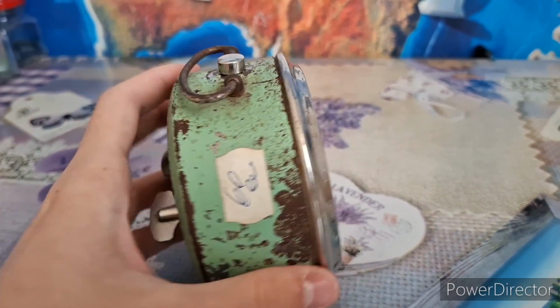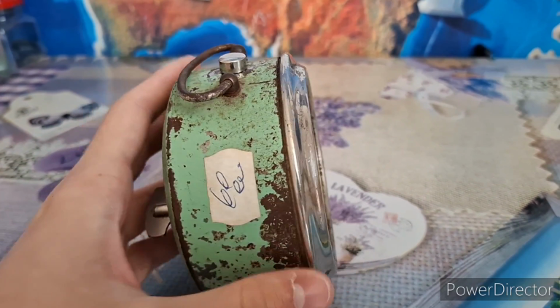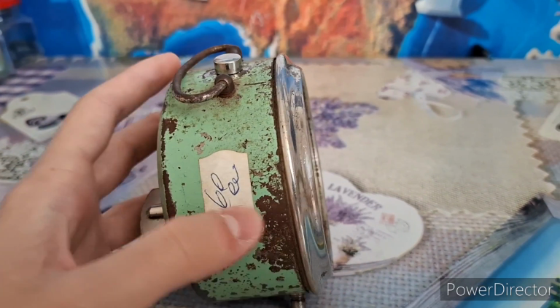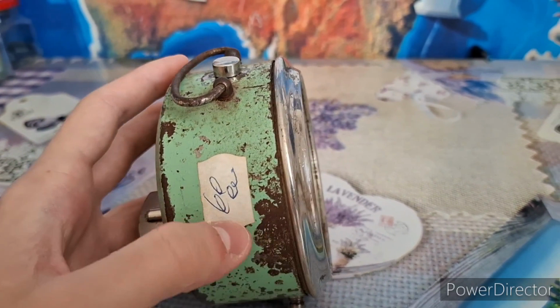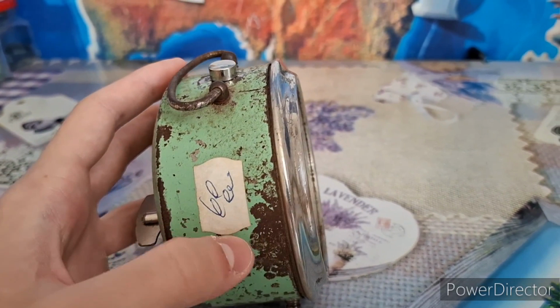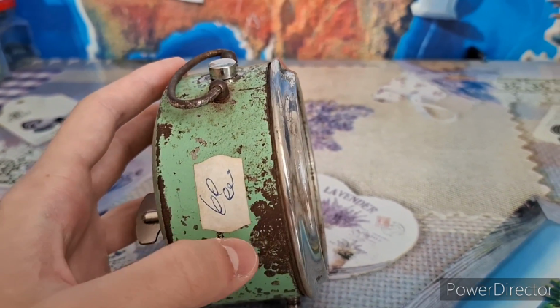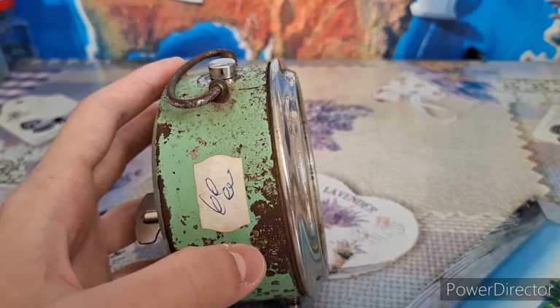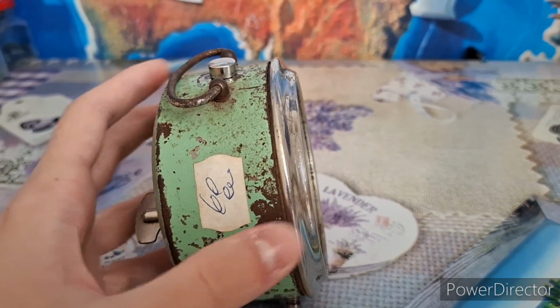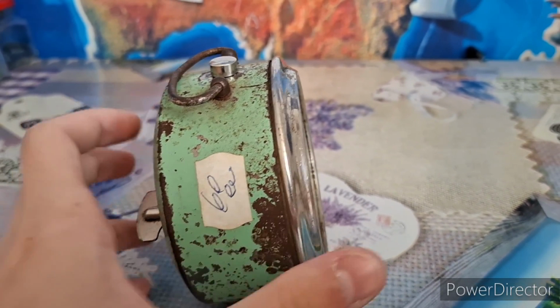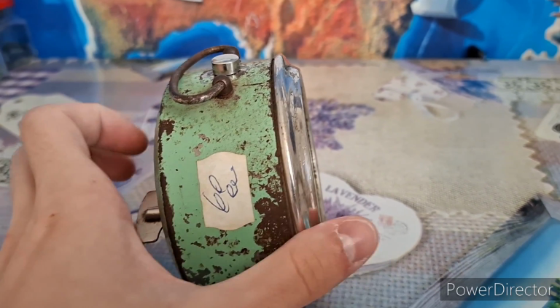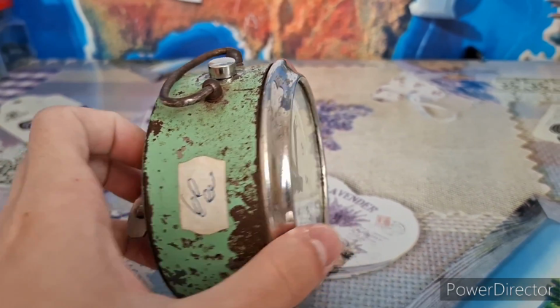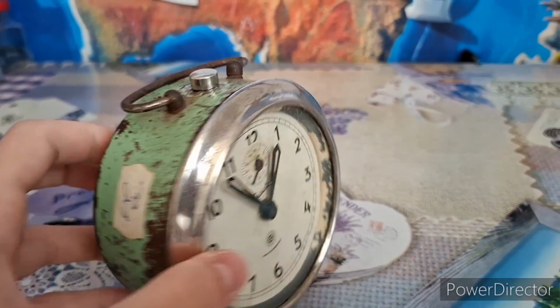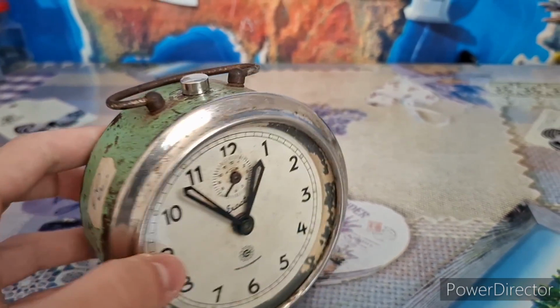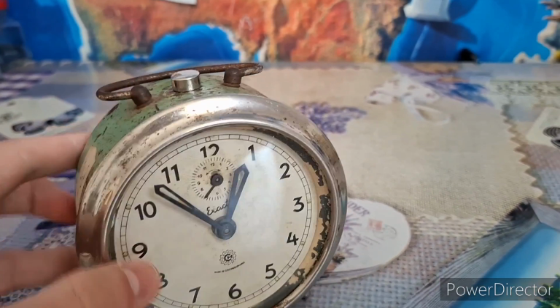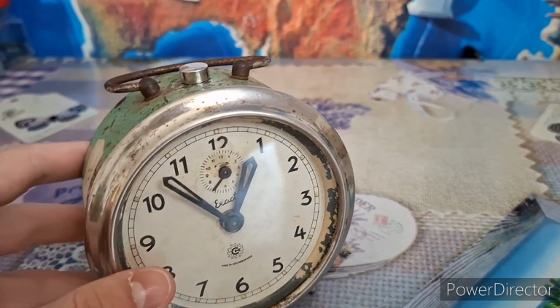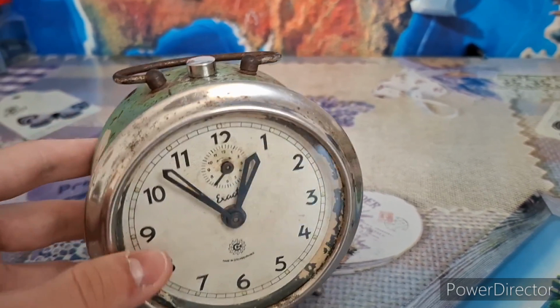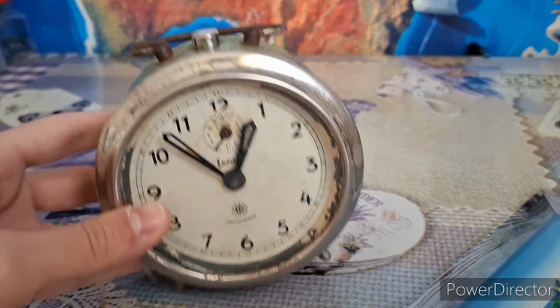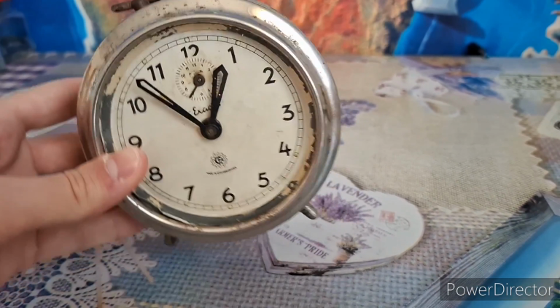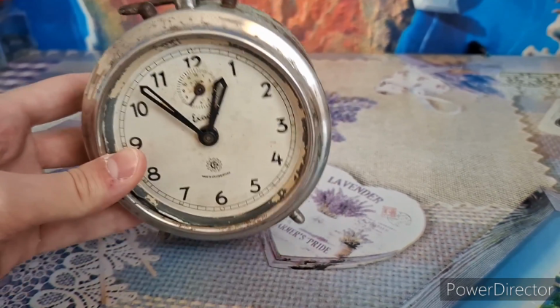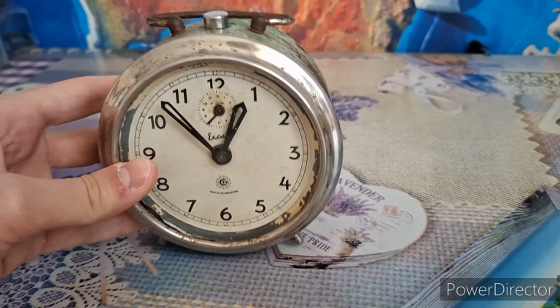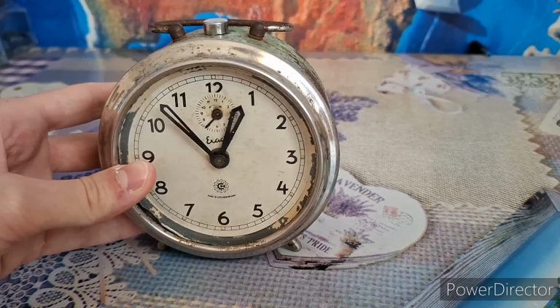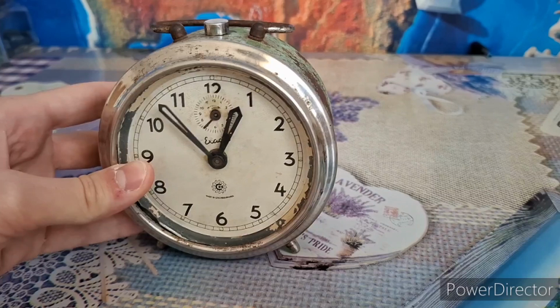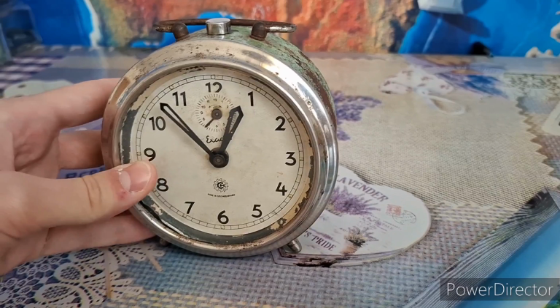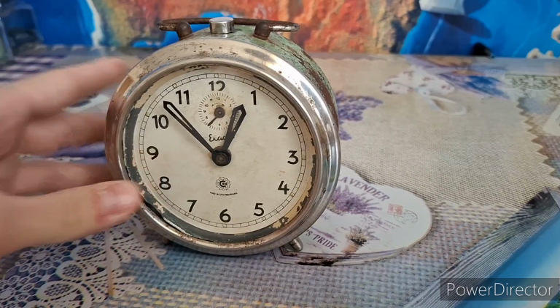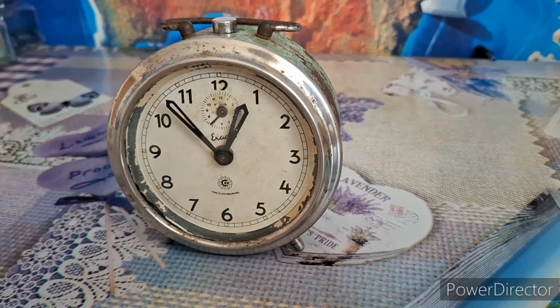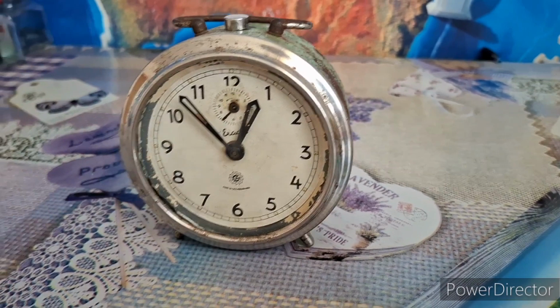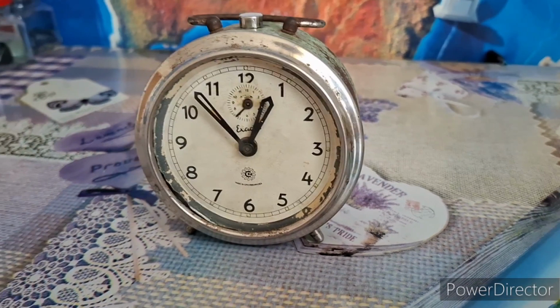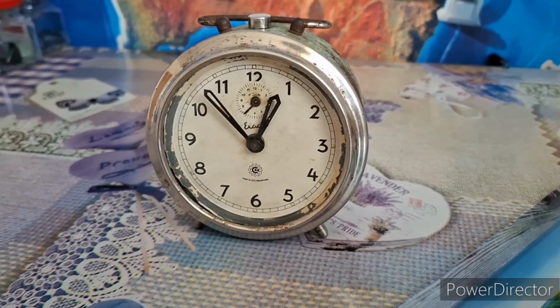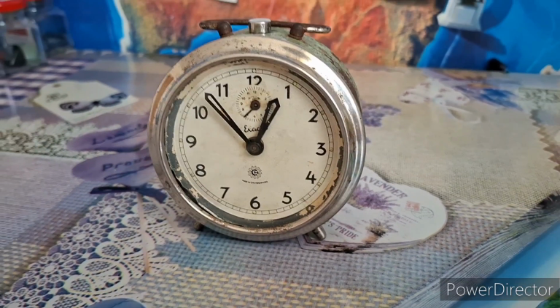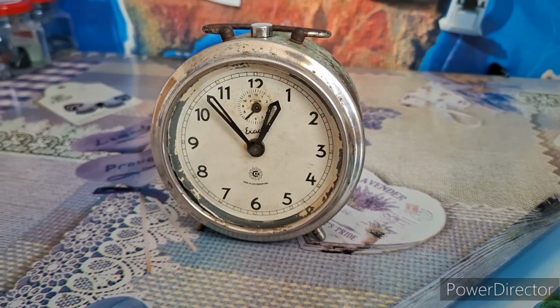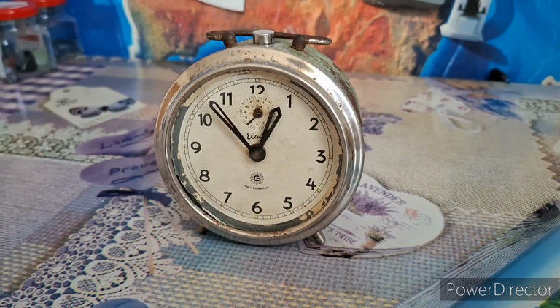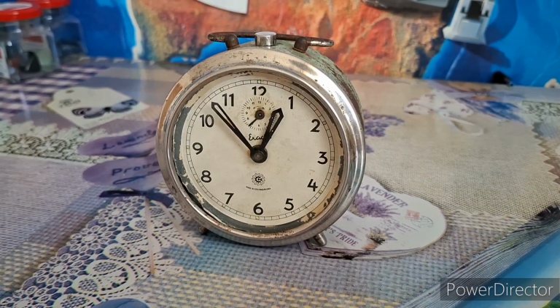It still has the price tag on it. And it also runs extremely fast, and there's nothing I can do about that.